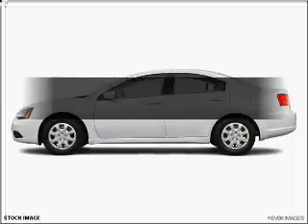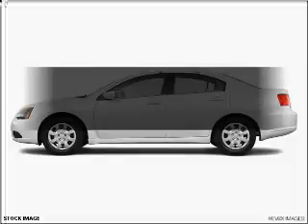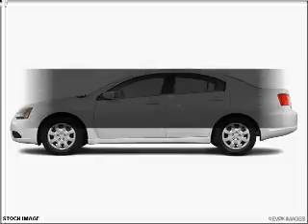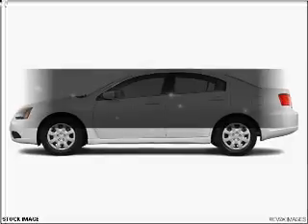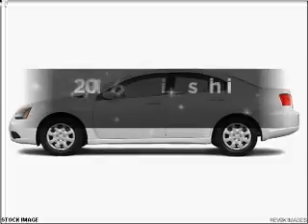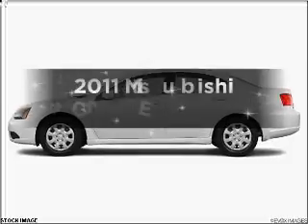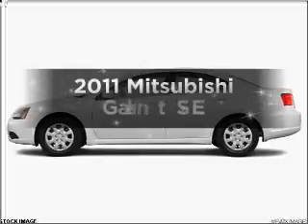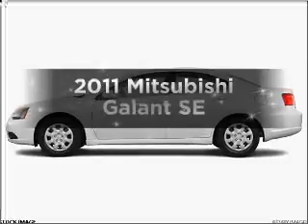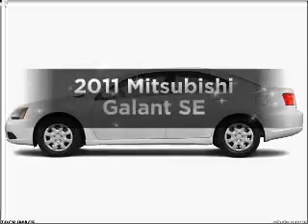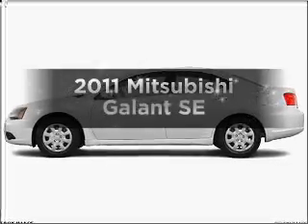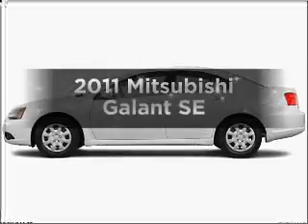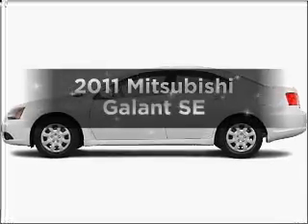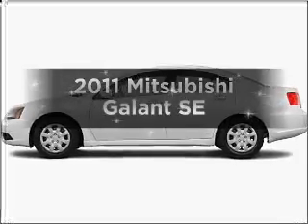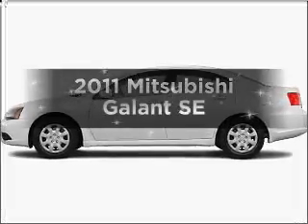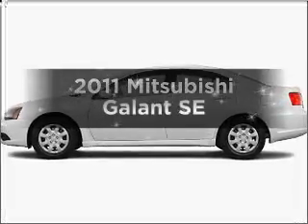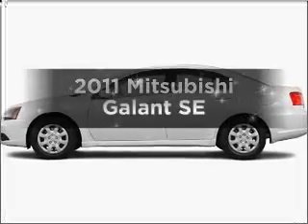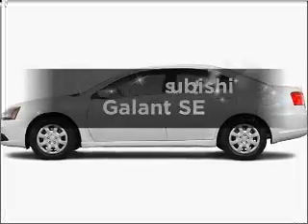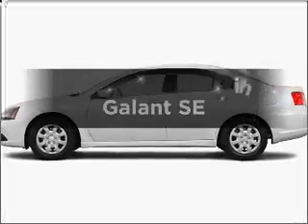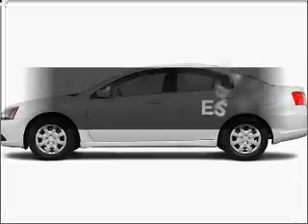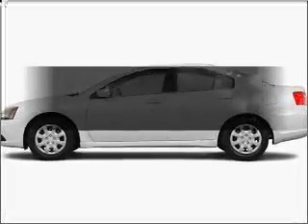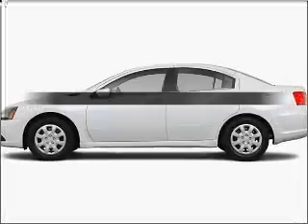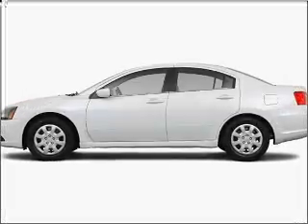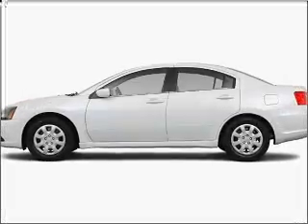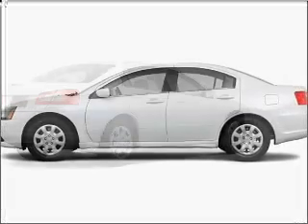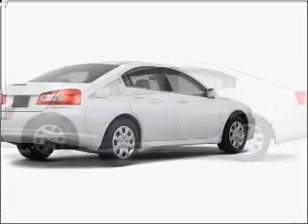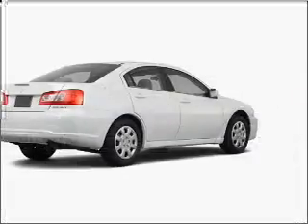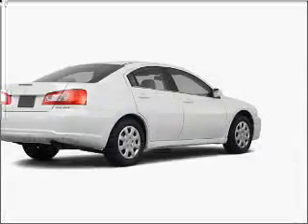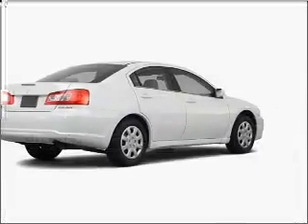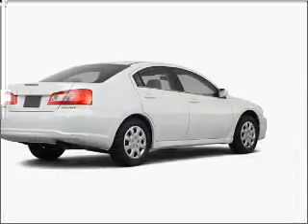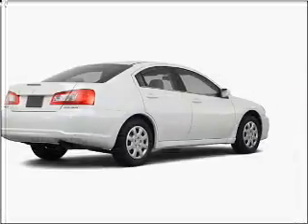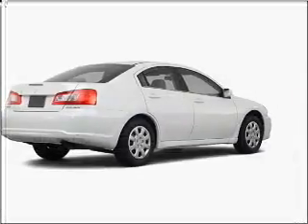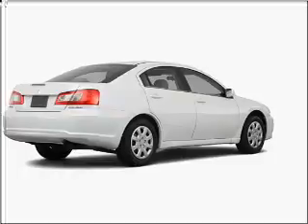Get noticed in this 2011 Mitsubishi Galant. This is the set of wheels you've been looking for.